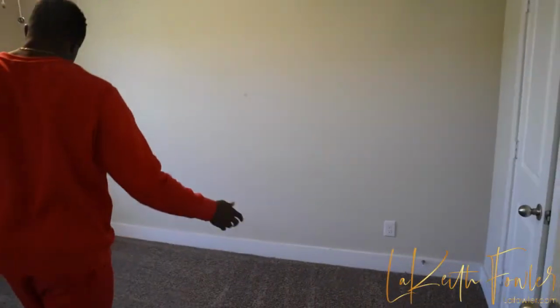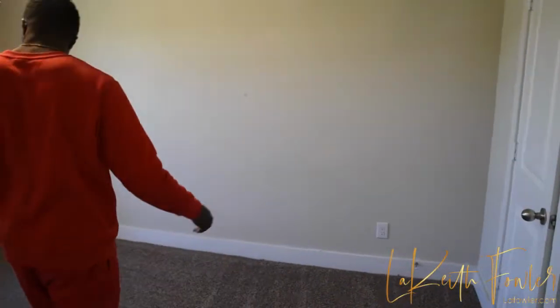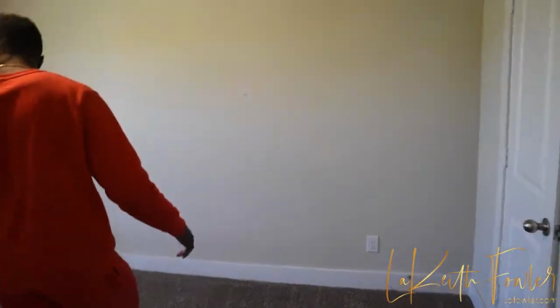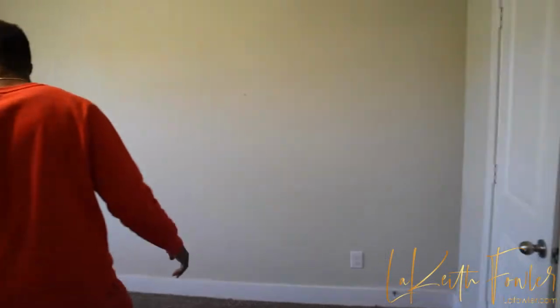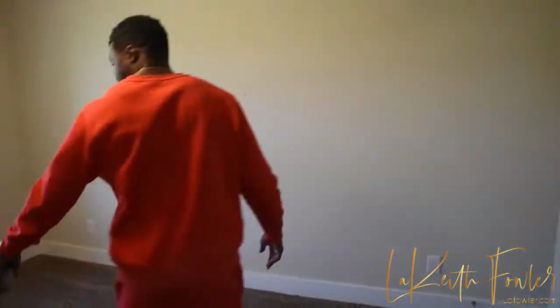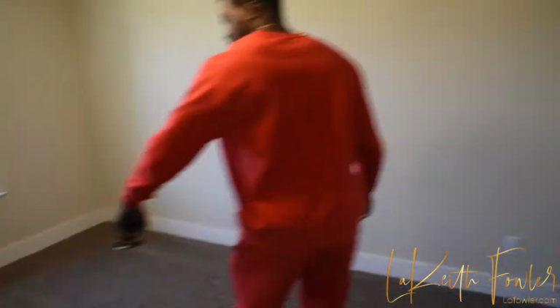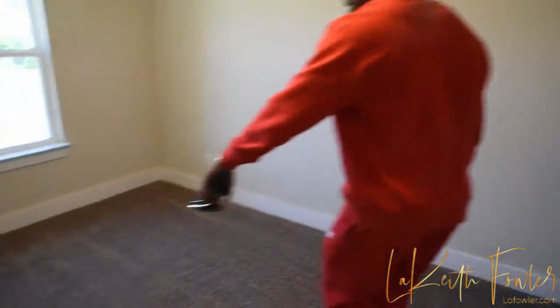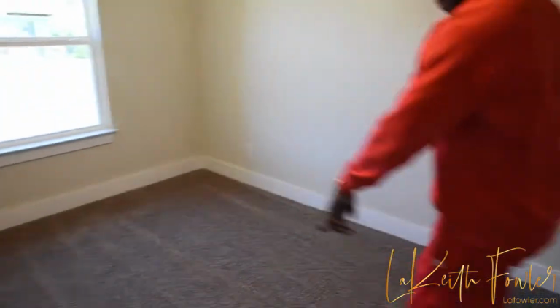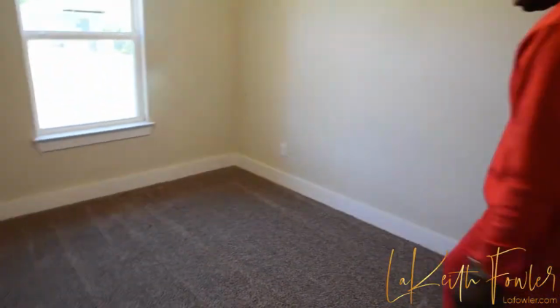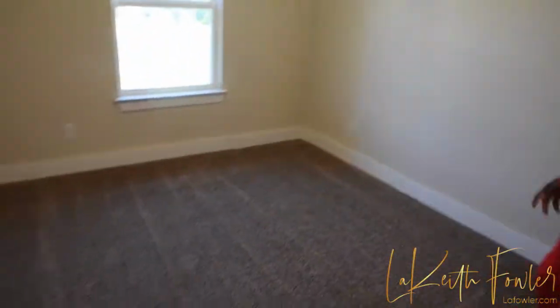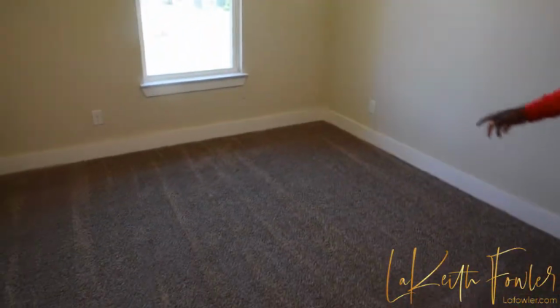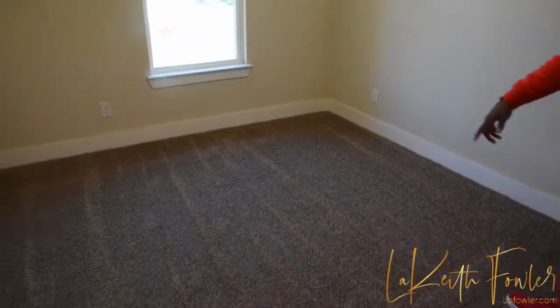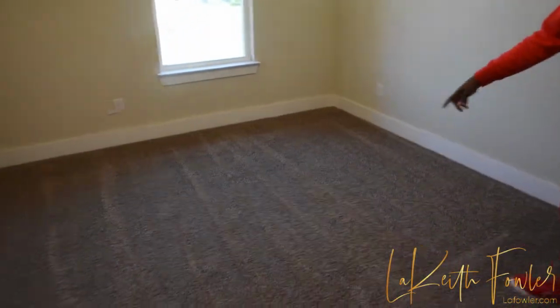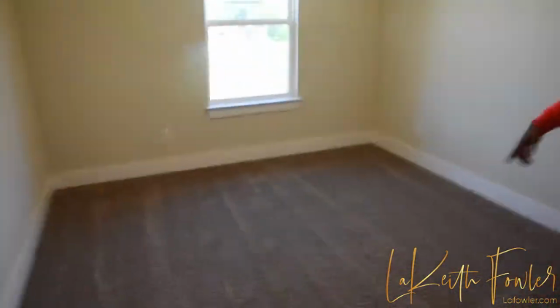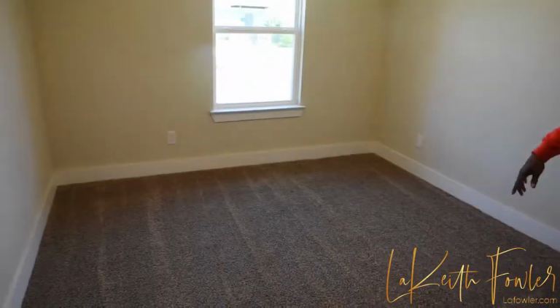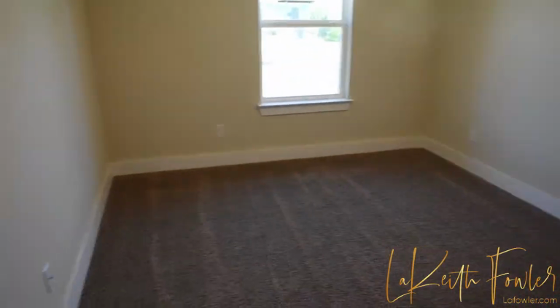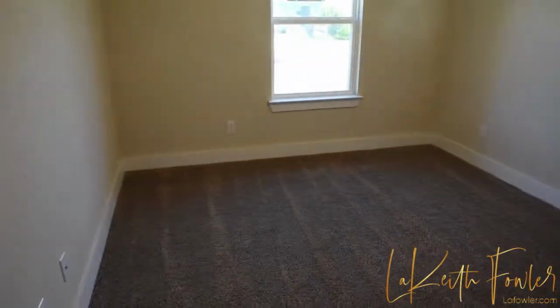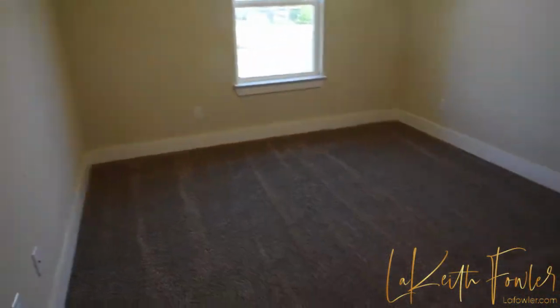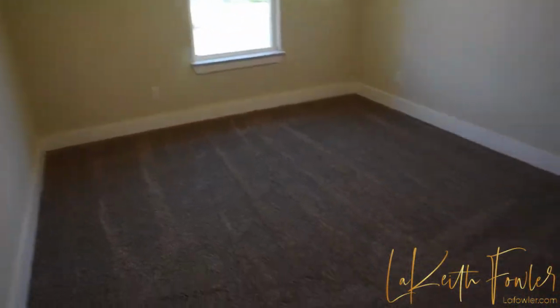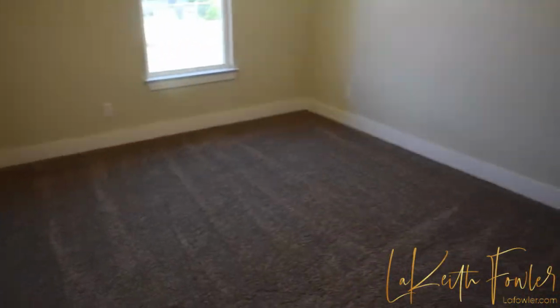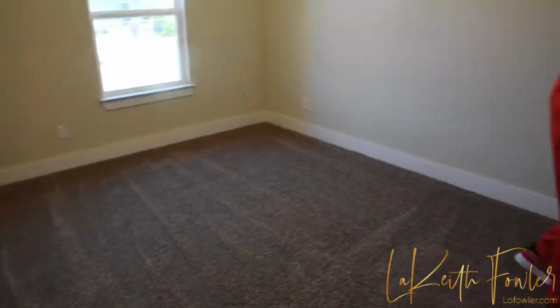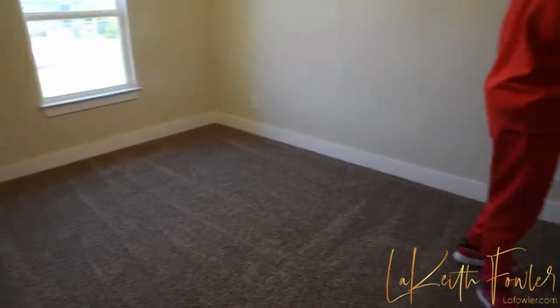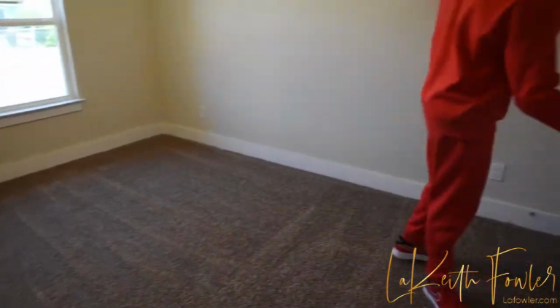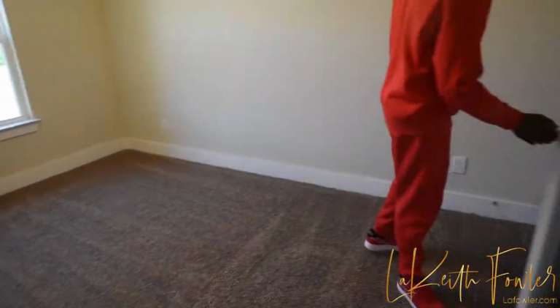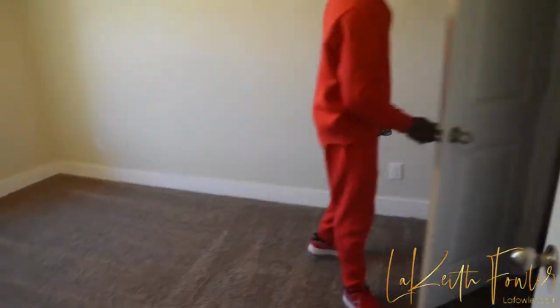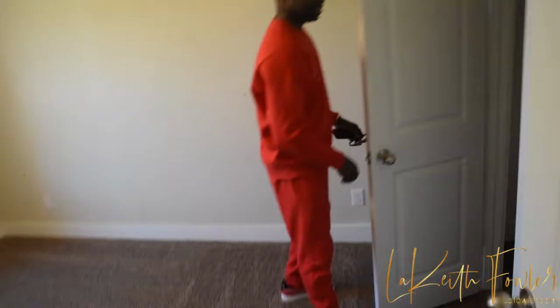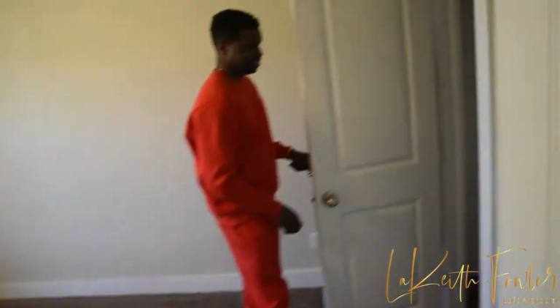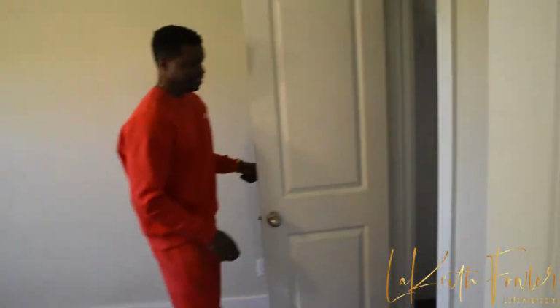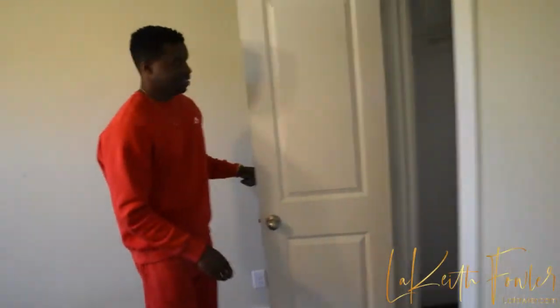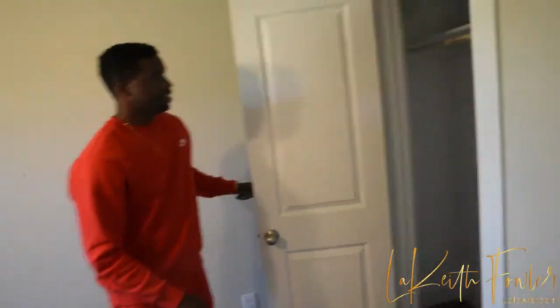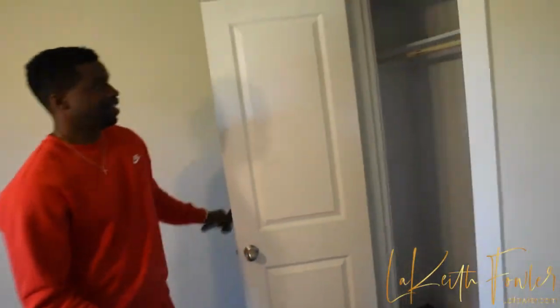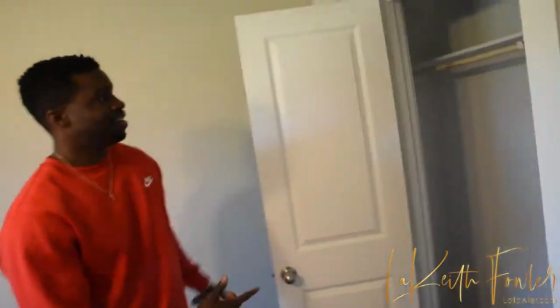See the lines in the carpet — get a look at that. Y'all know it's official. Check it out.